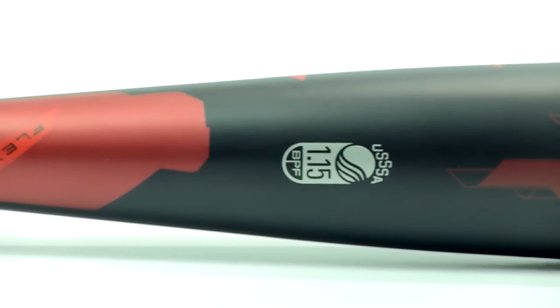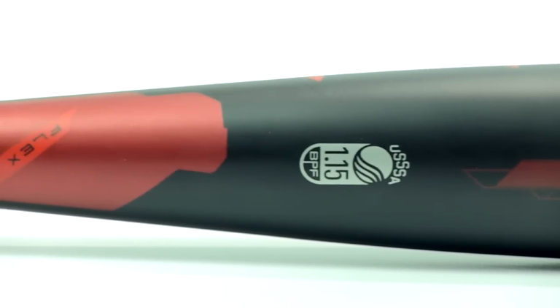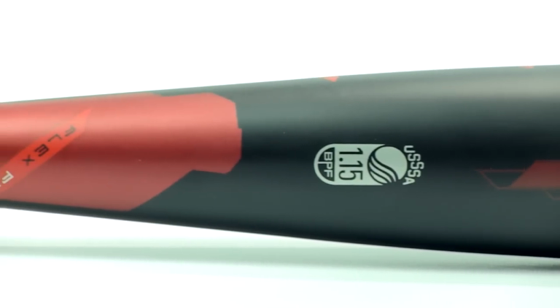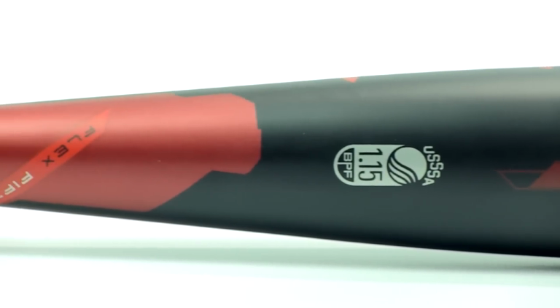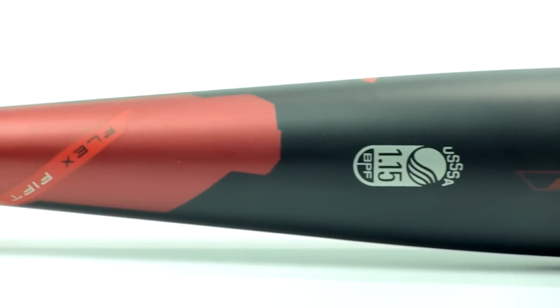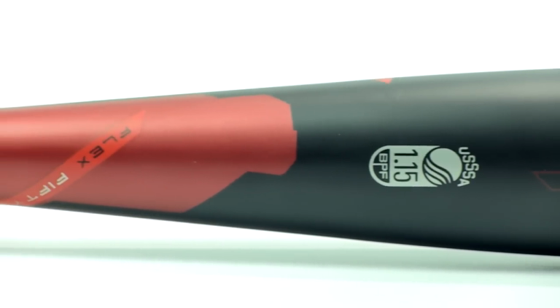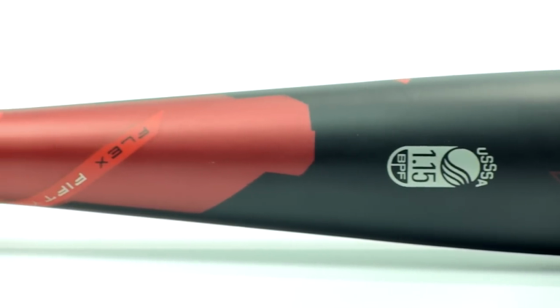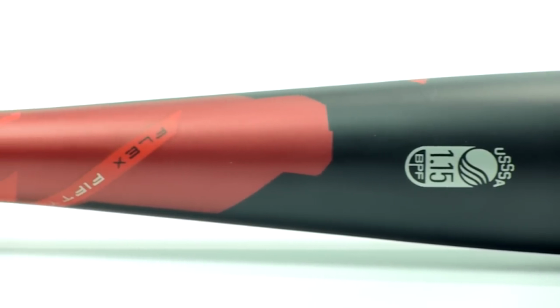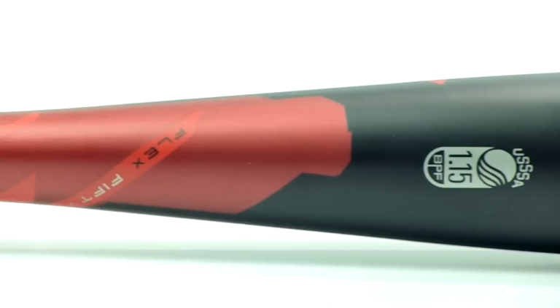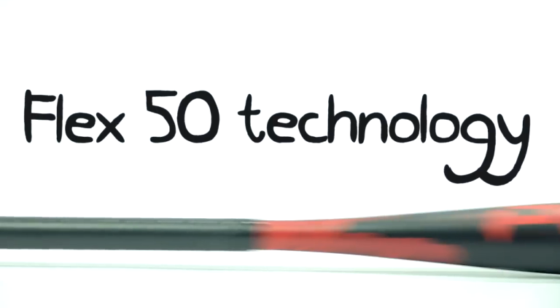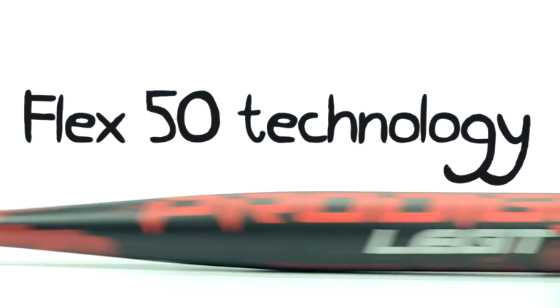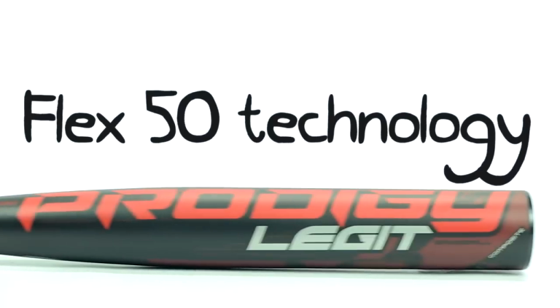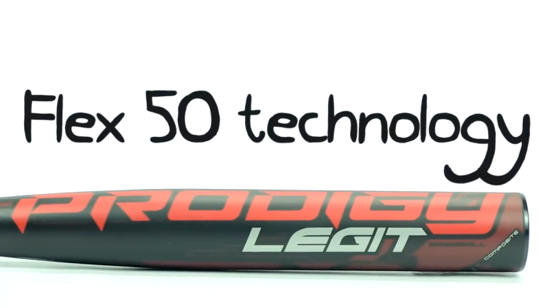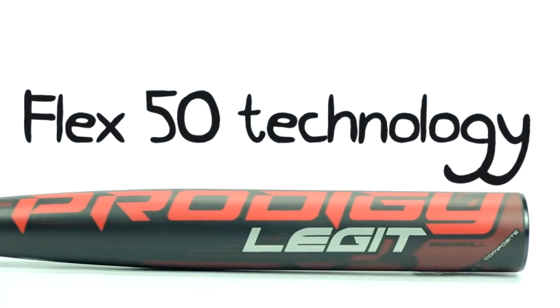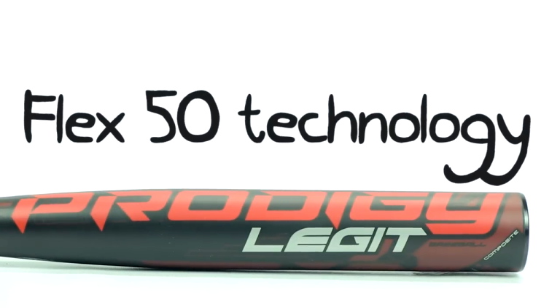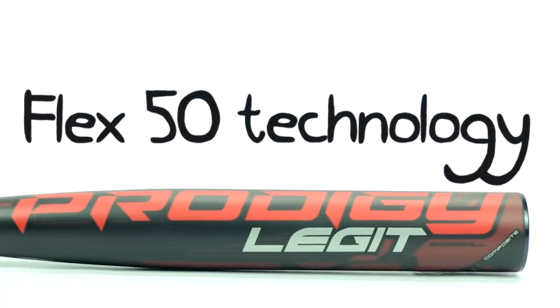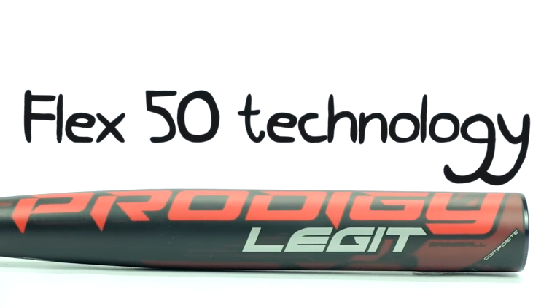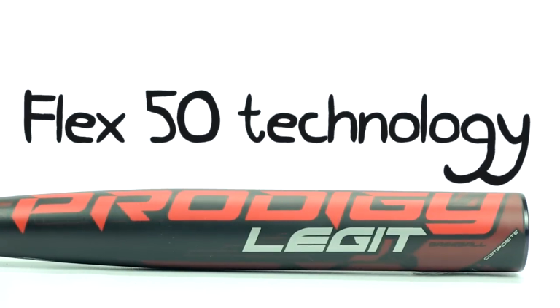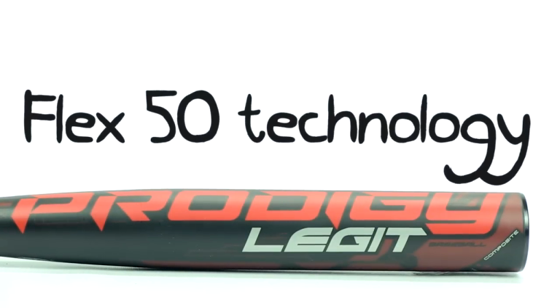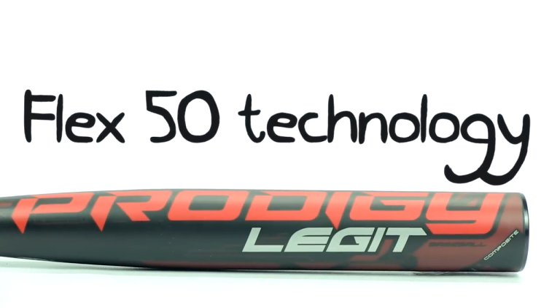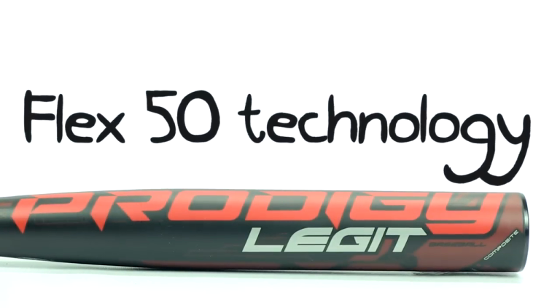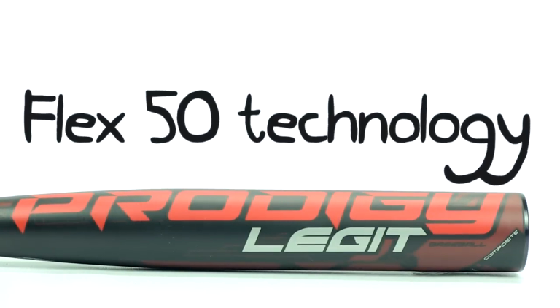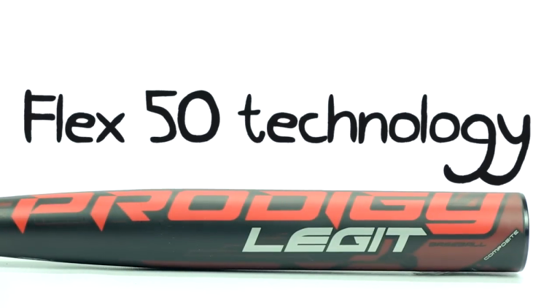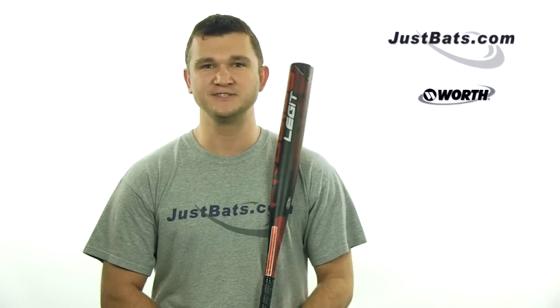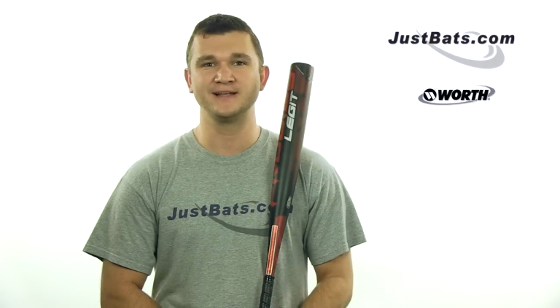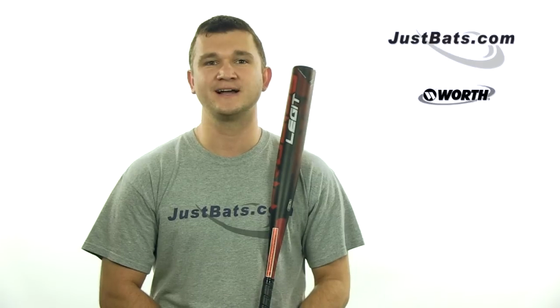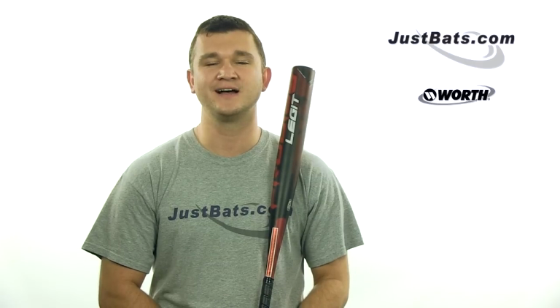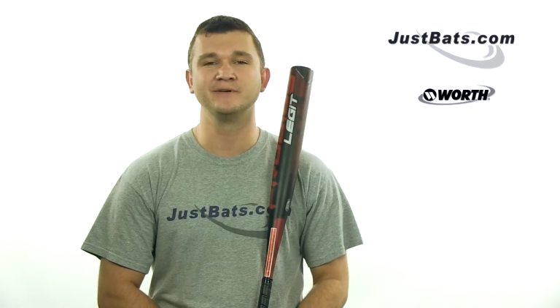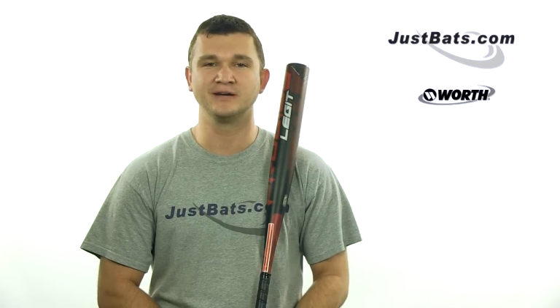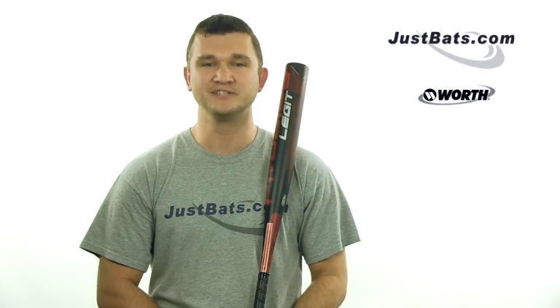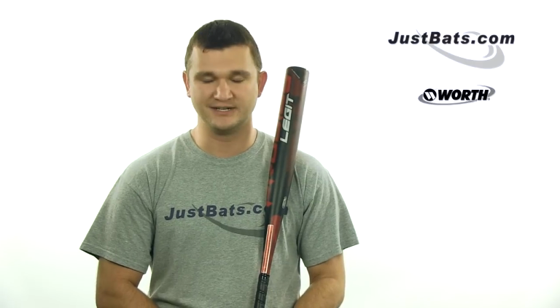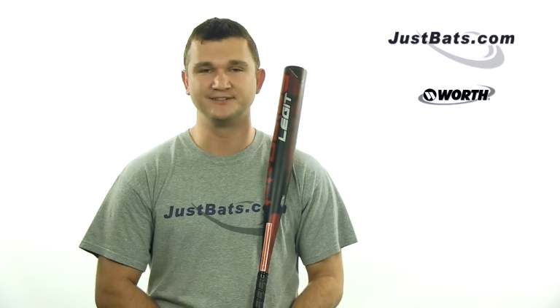Don't get left in the dust this year, guys. The Prodigy Legit Youth Bat is the bat to own, so get it at JustBats.com and become a legit hitter.